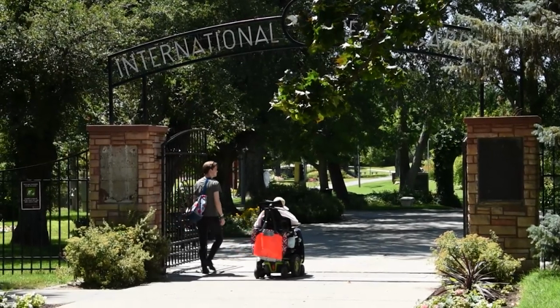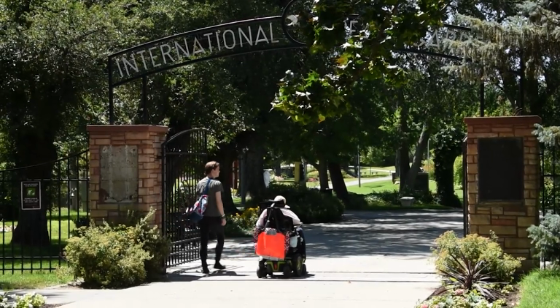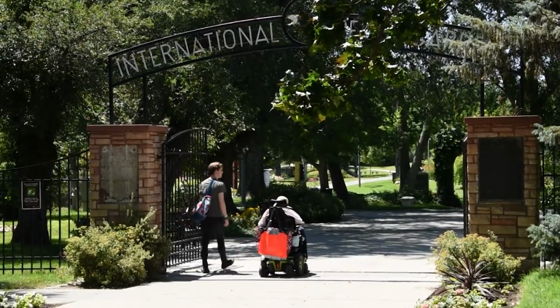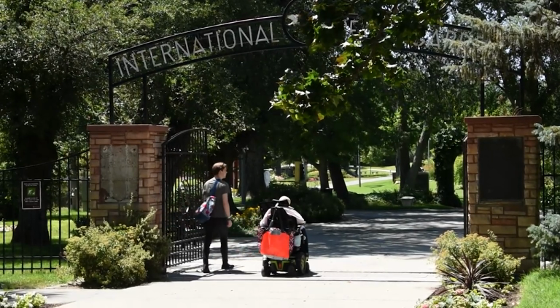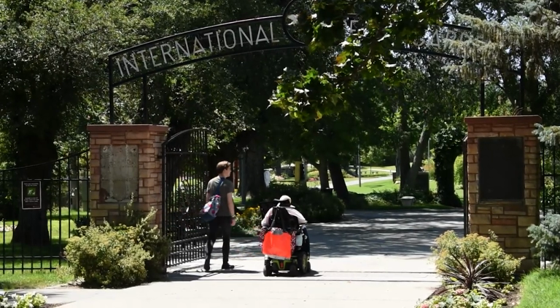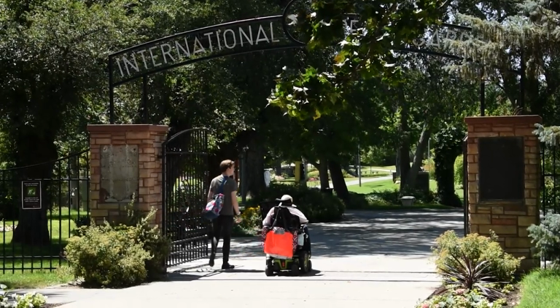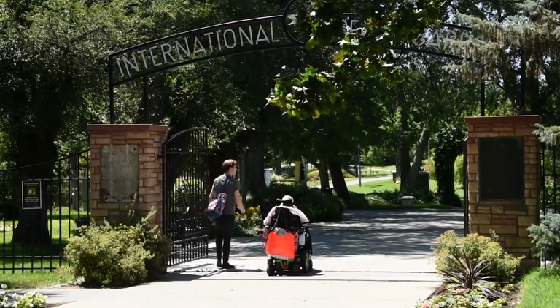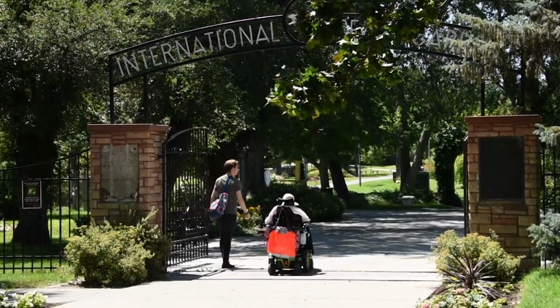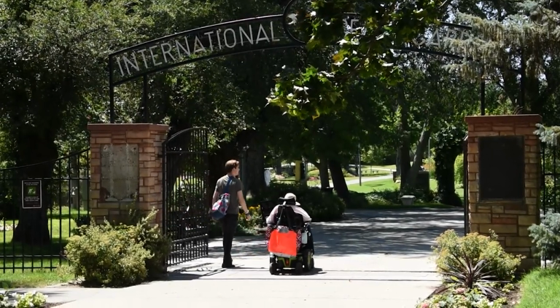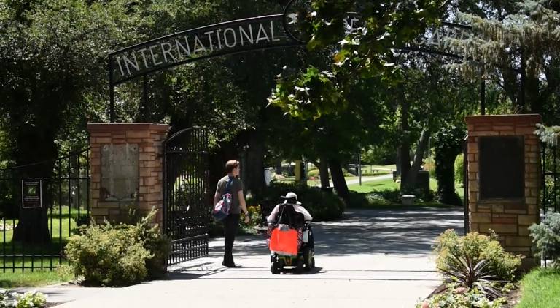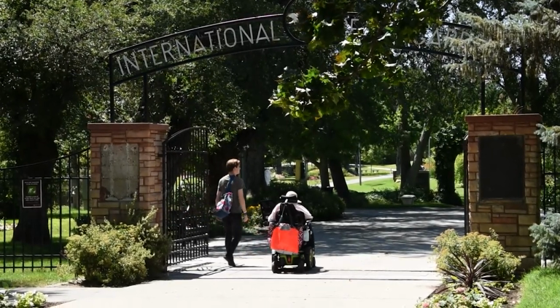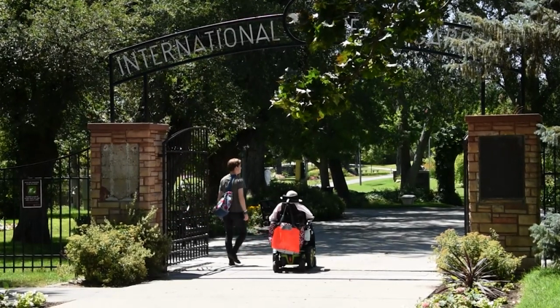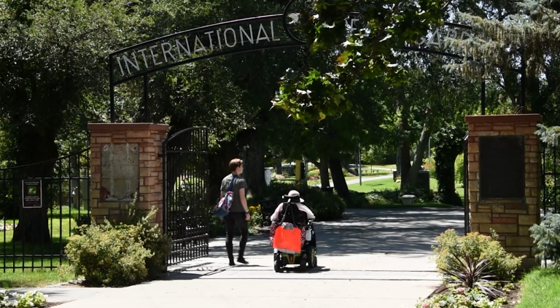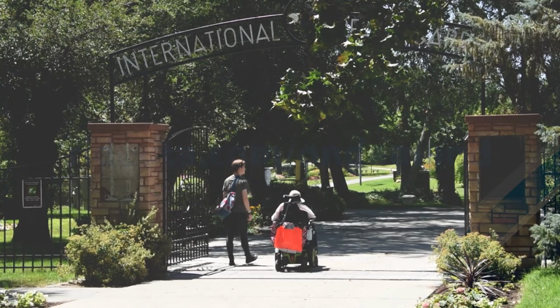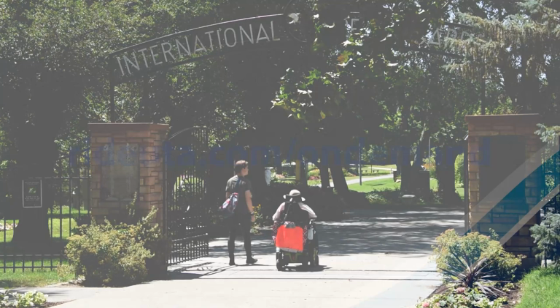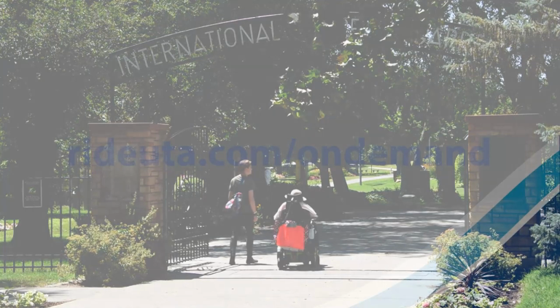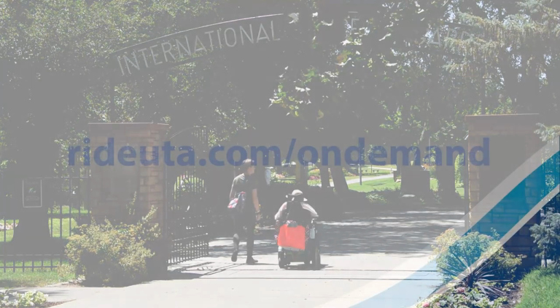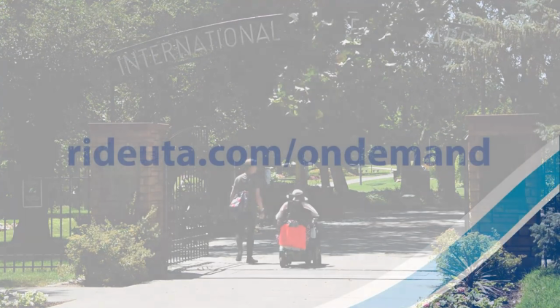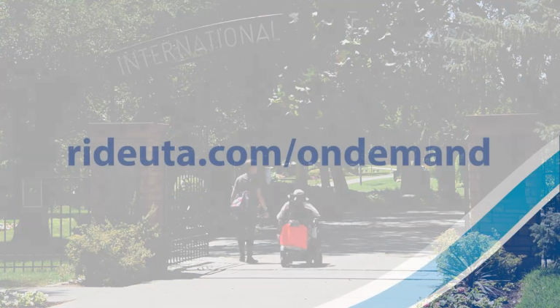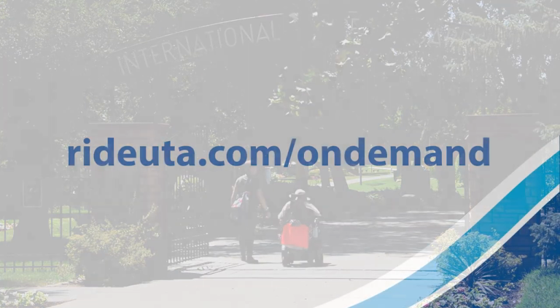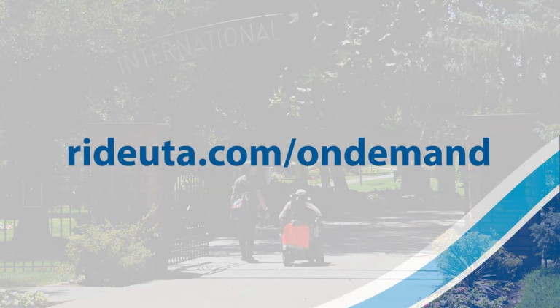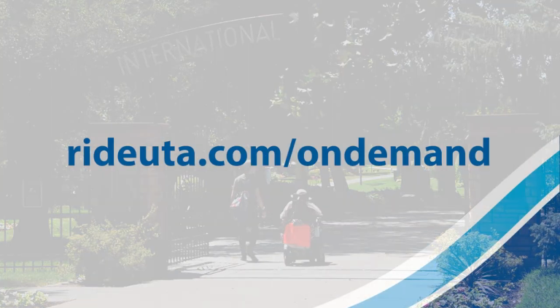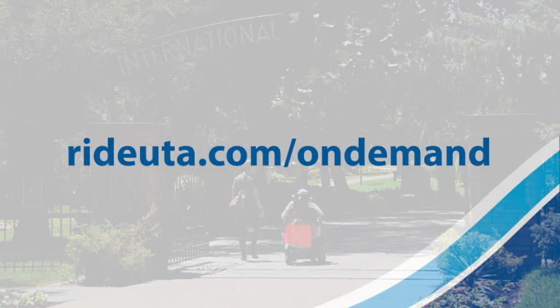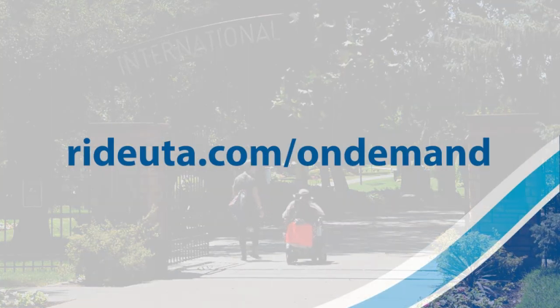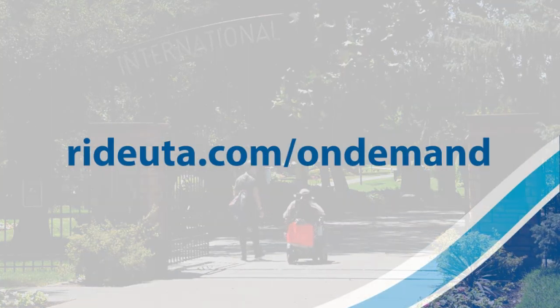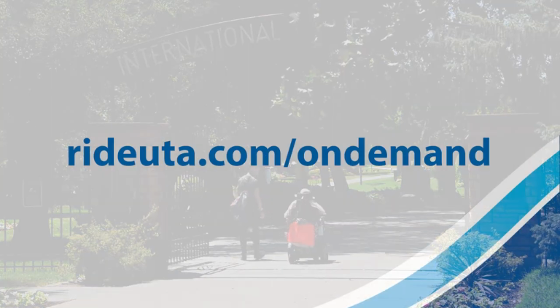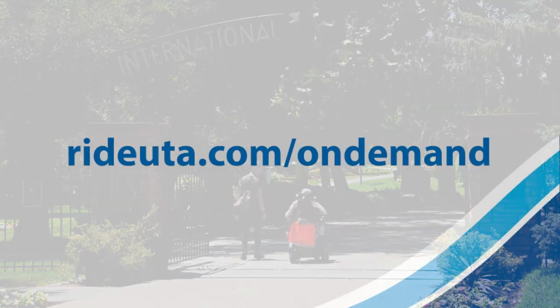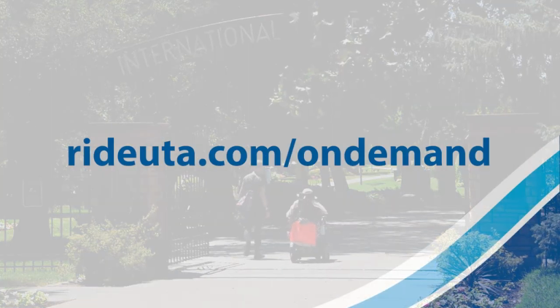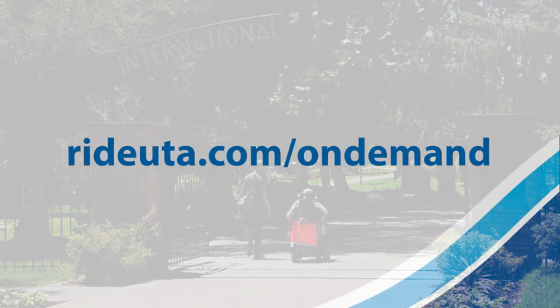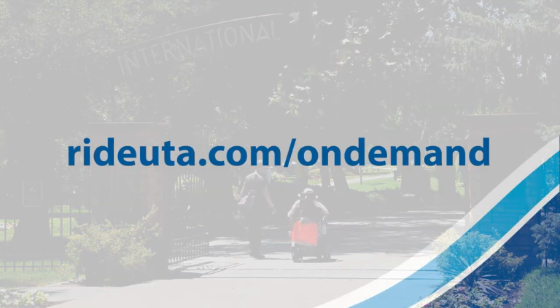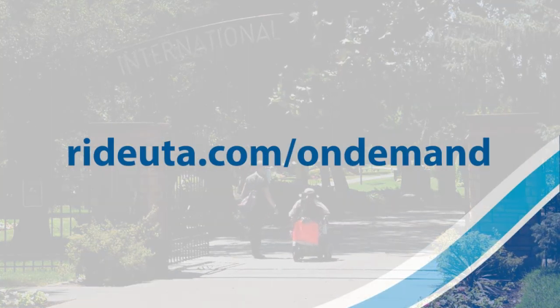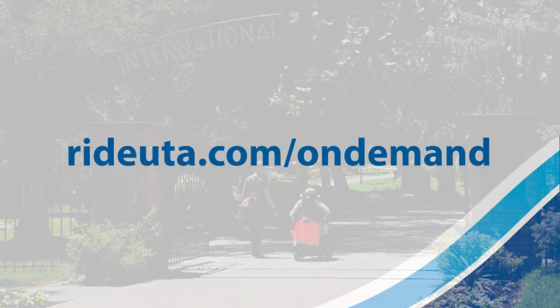For more information on UTA On Demand services, visit our website at rideuta.com/ondemand.